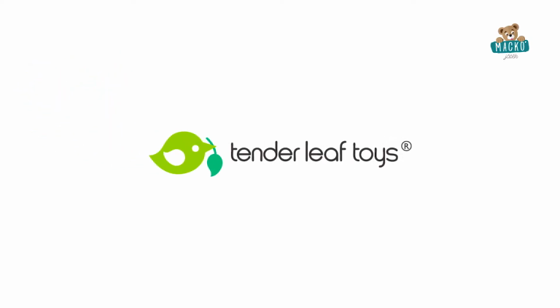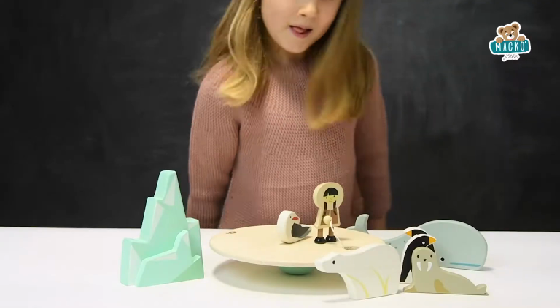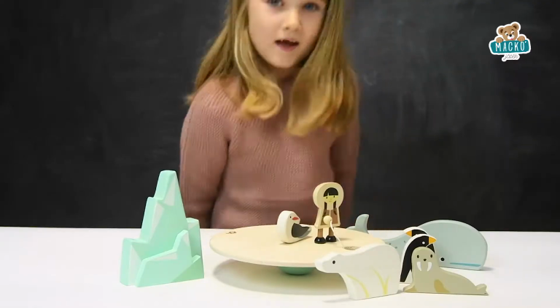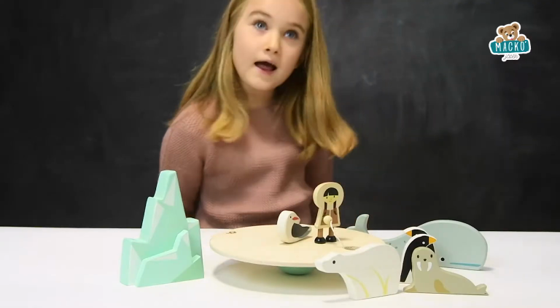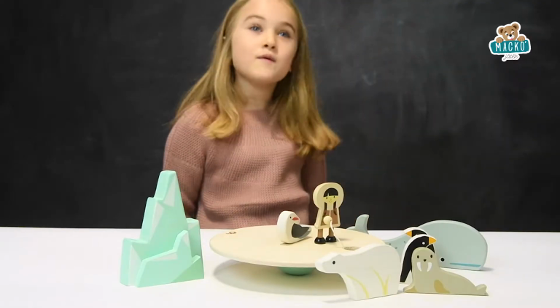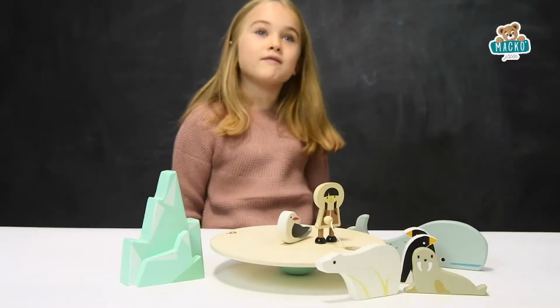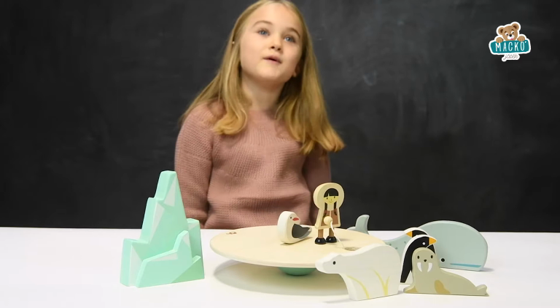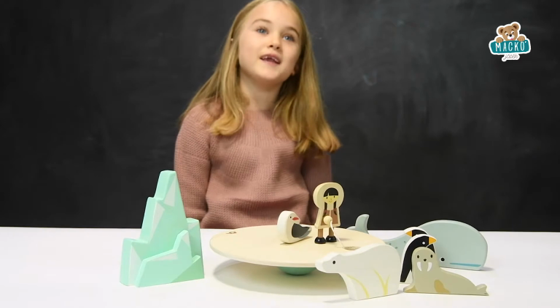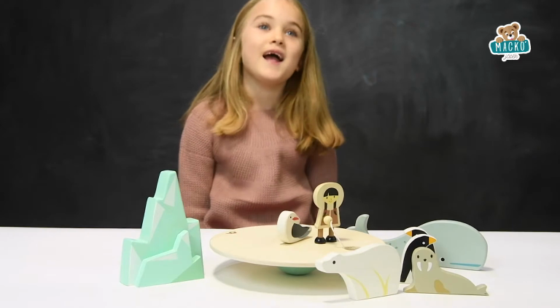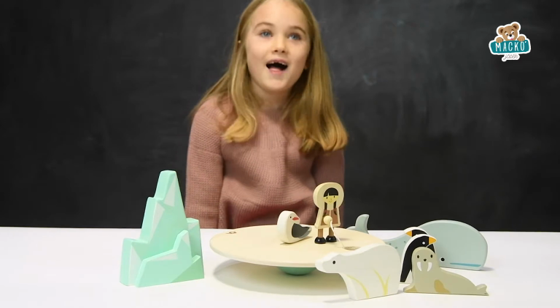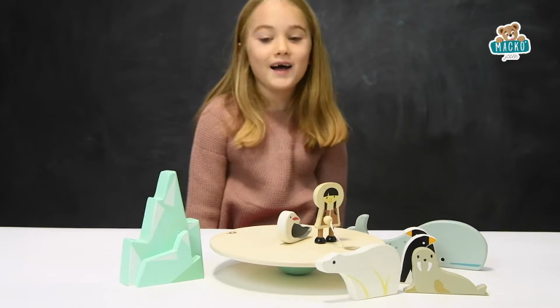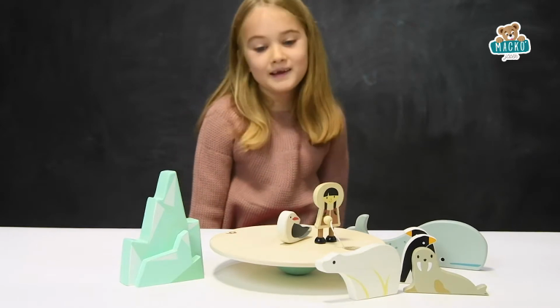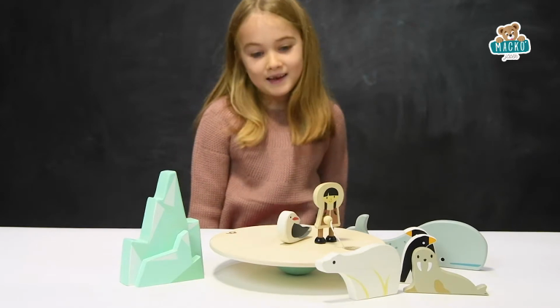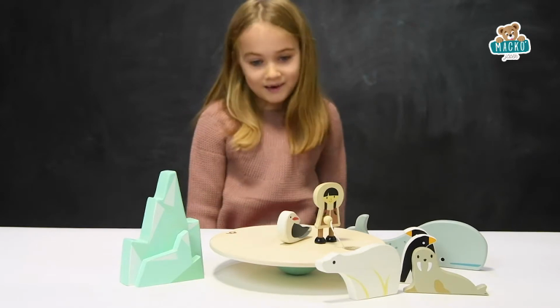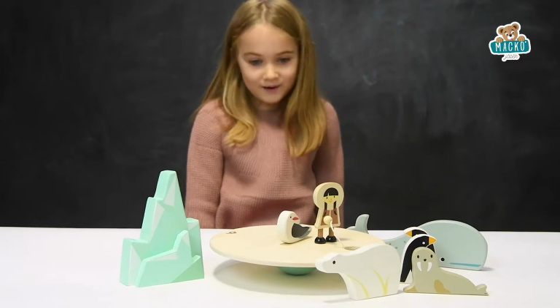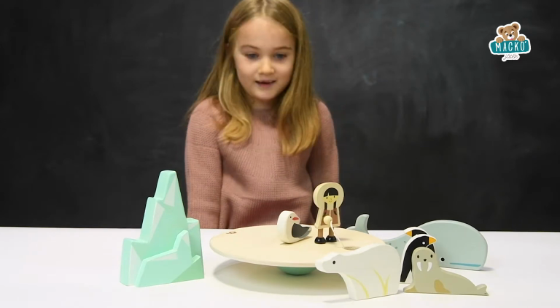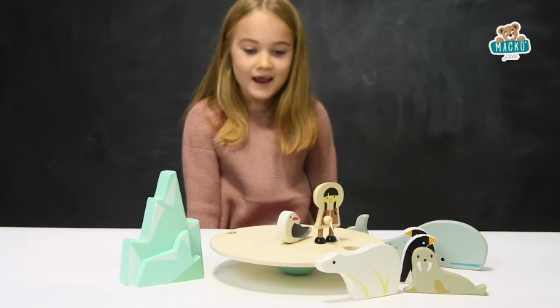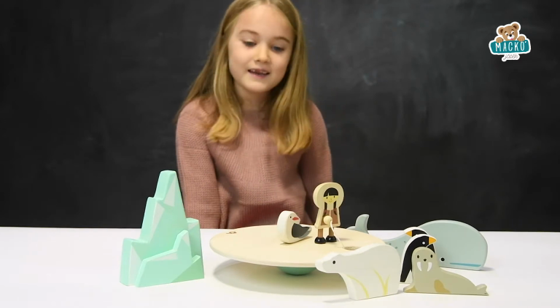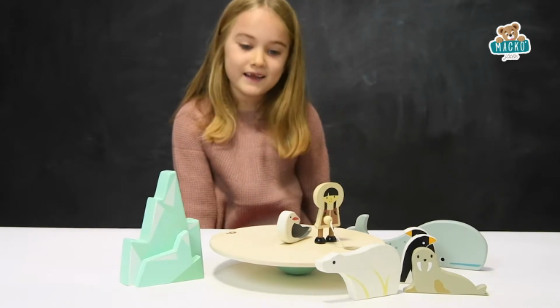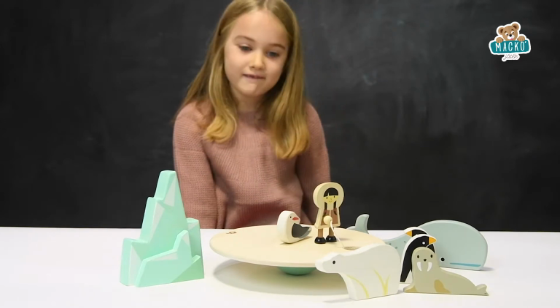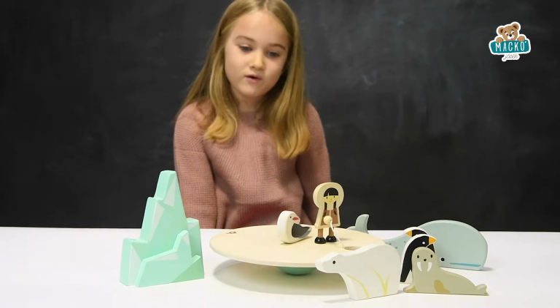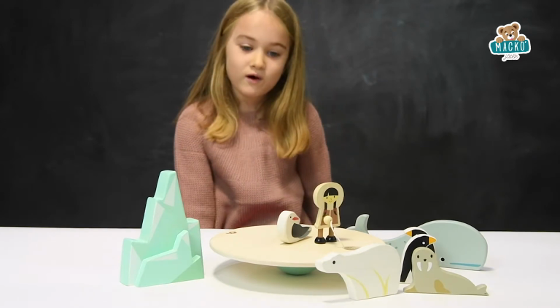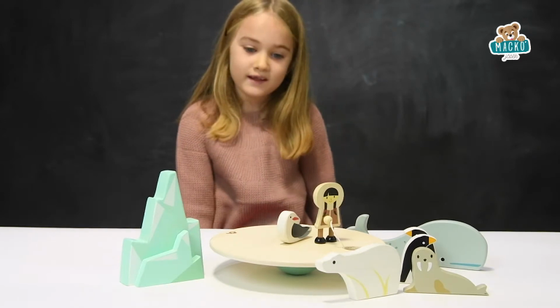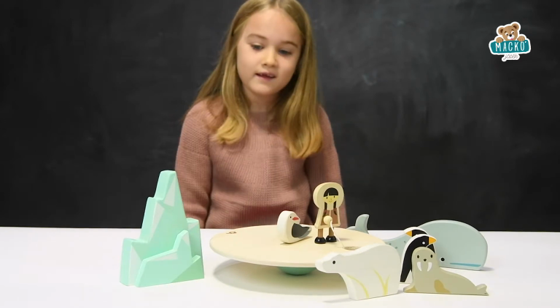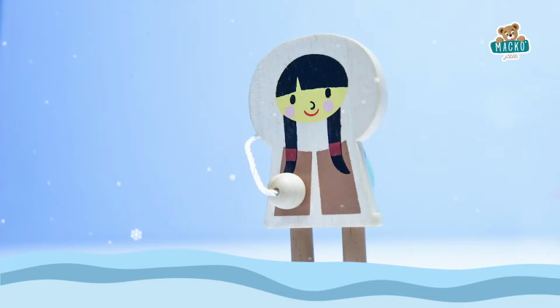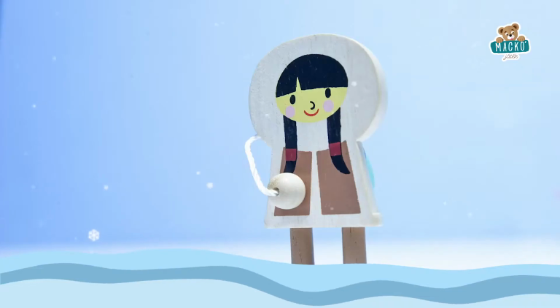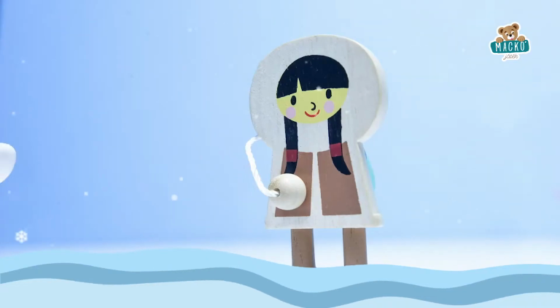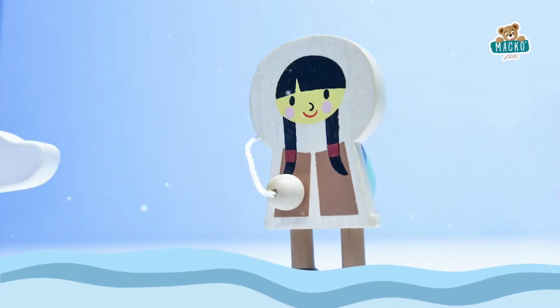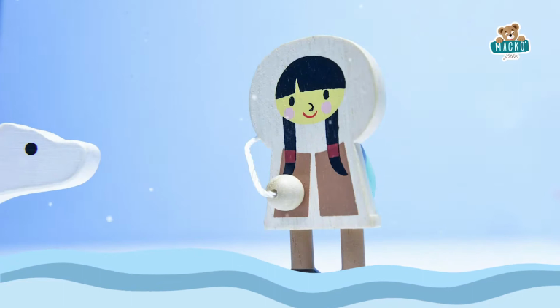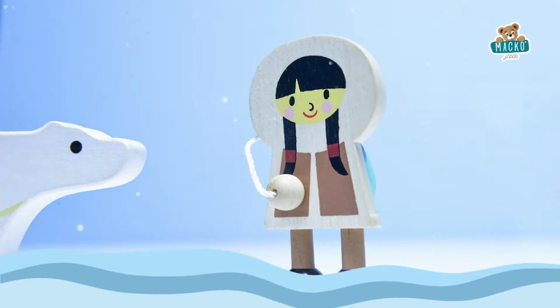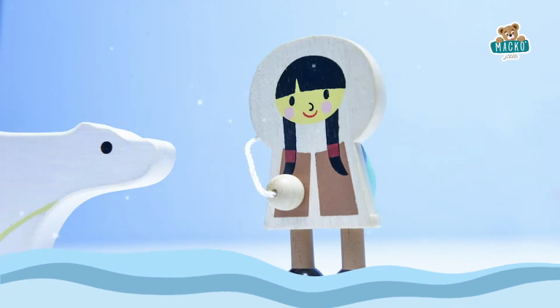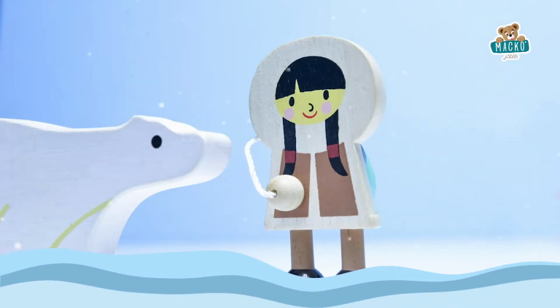Hello everybody! I'm going to look at Kenderleaf's toys. Hello!